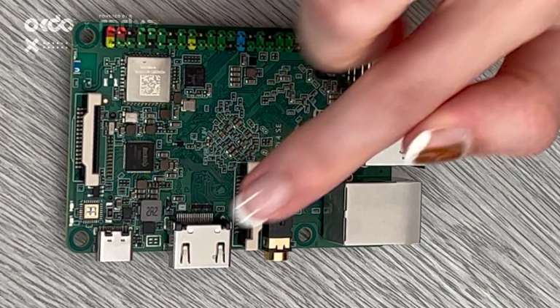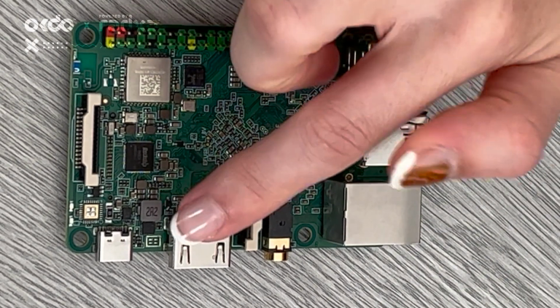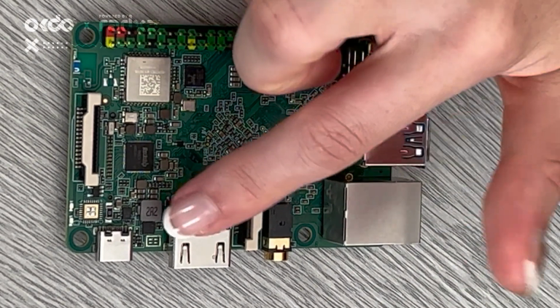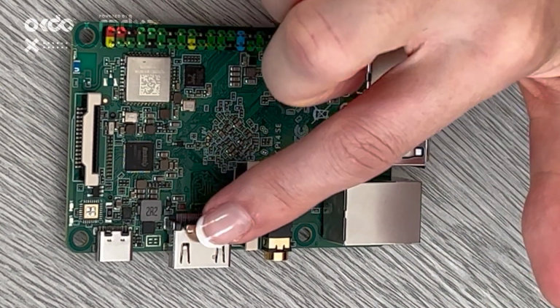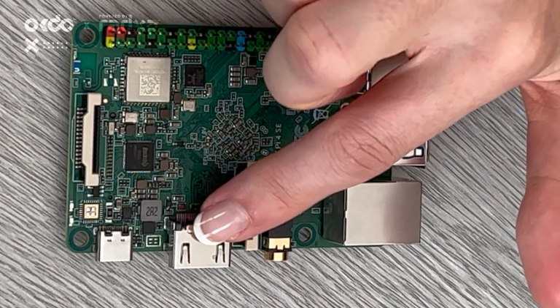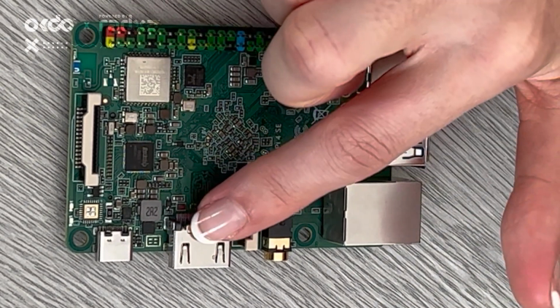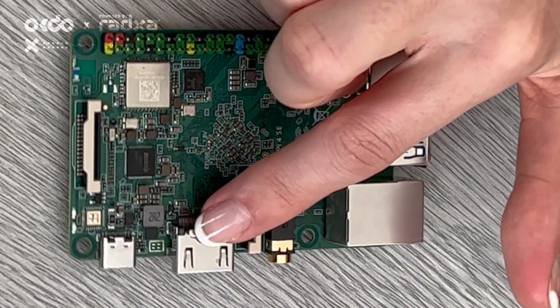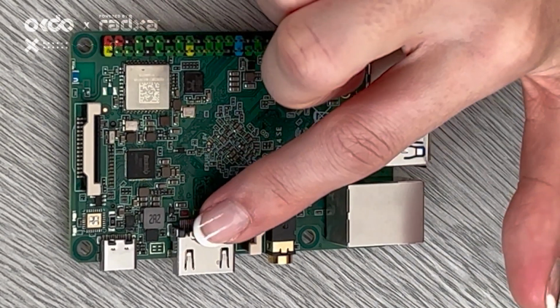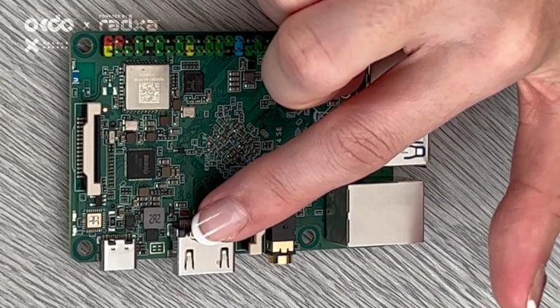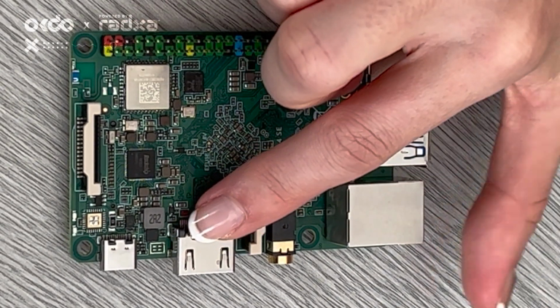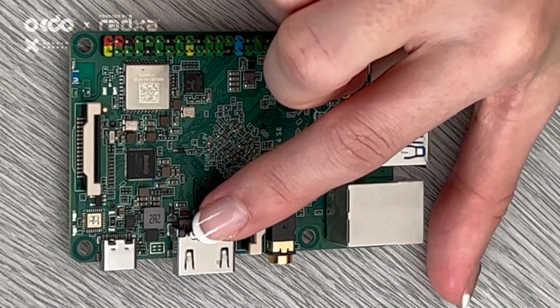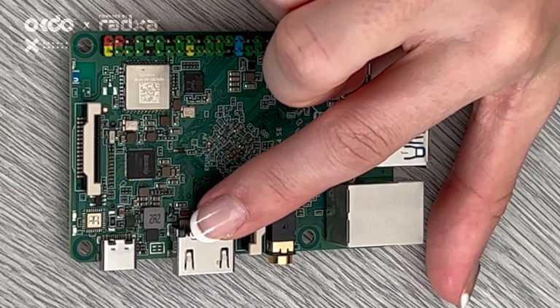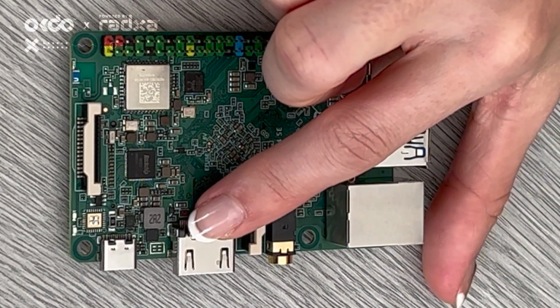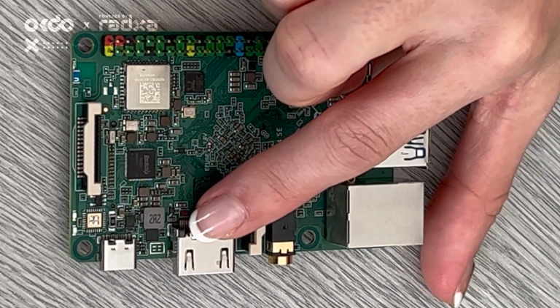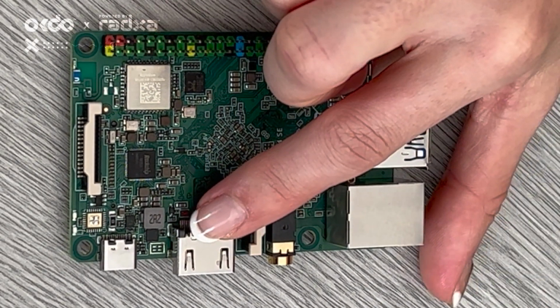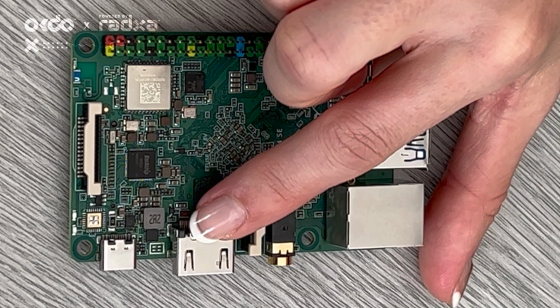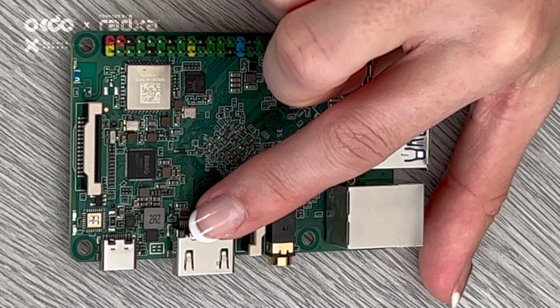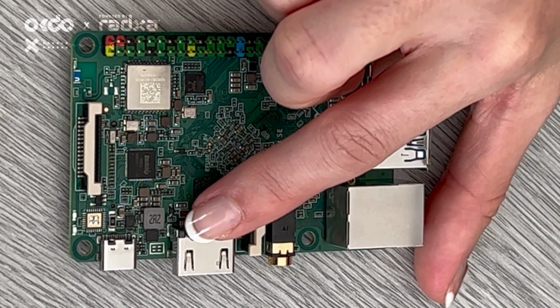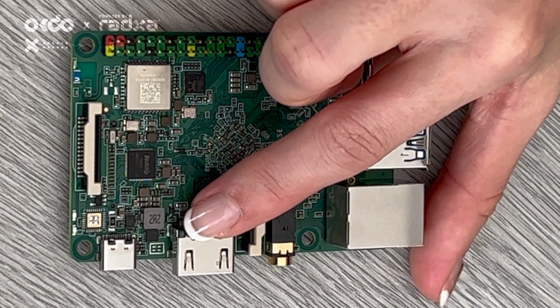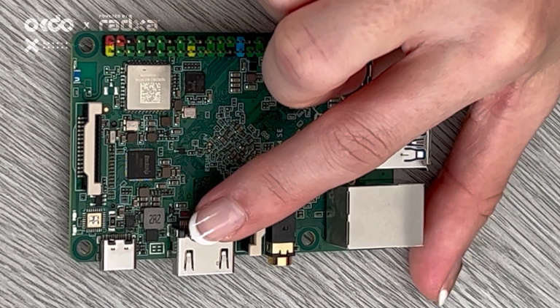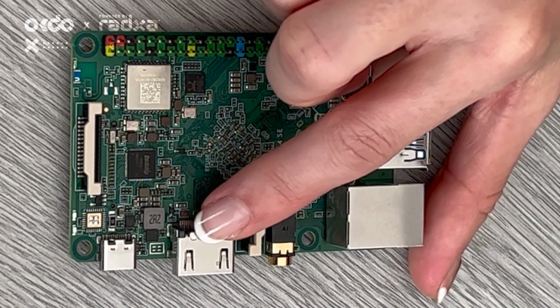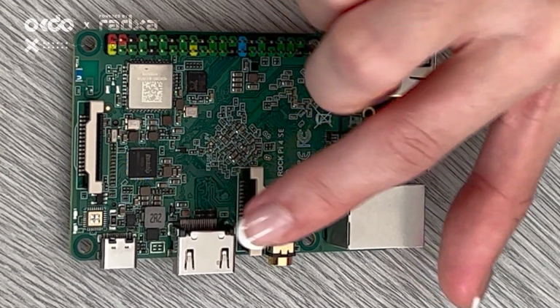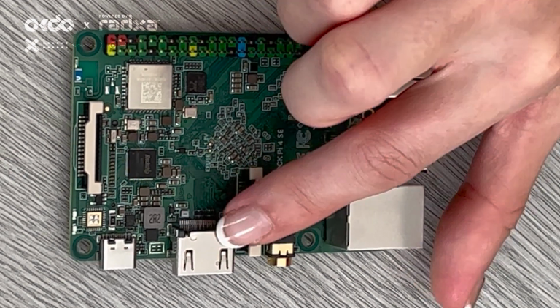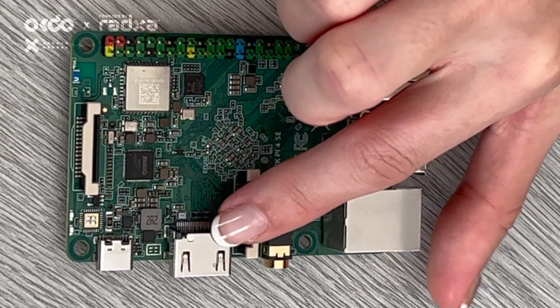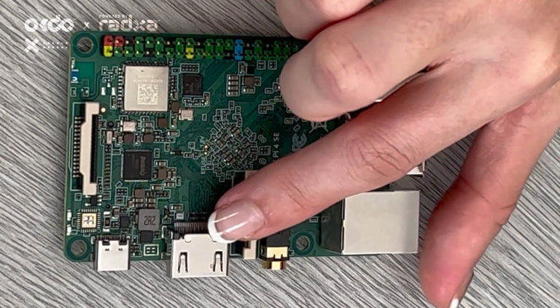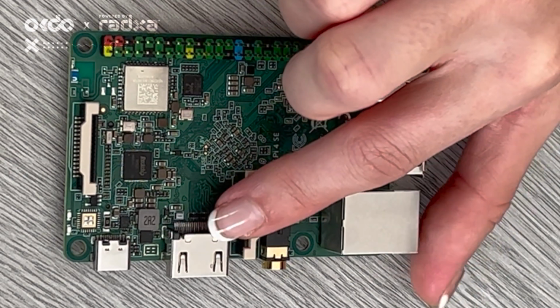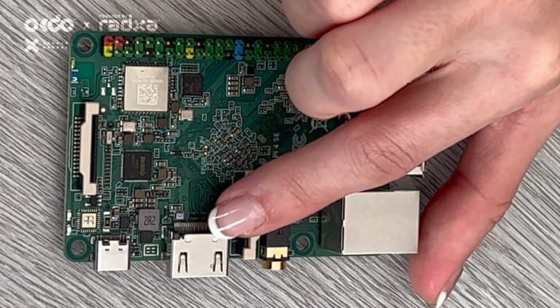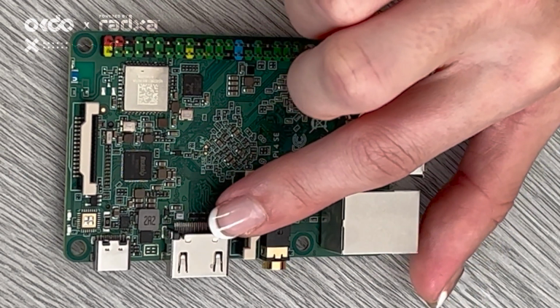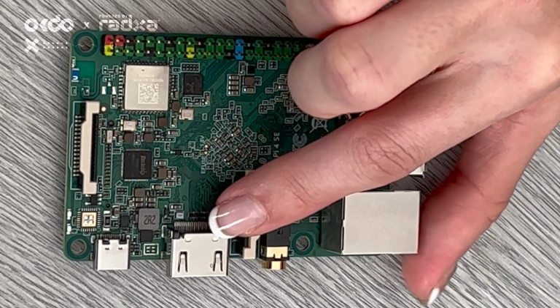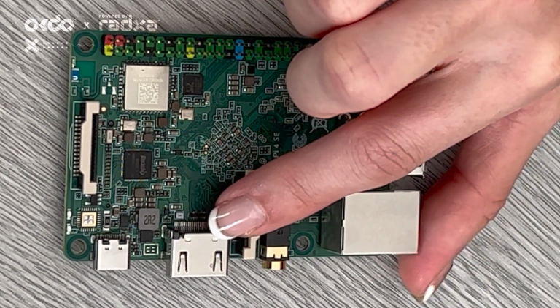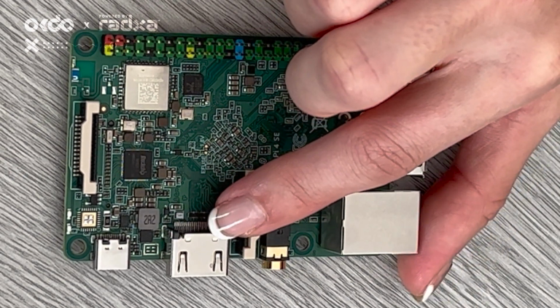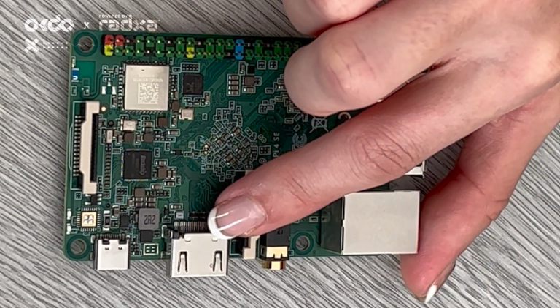Here is the HDMI port supporting 4K display at 60 frames per second.